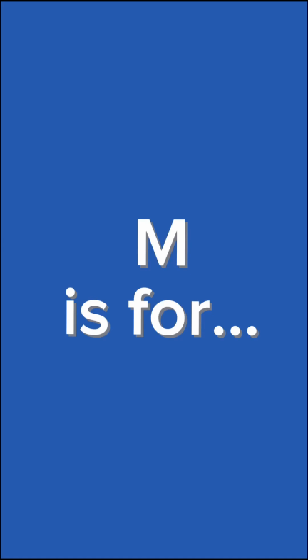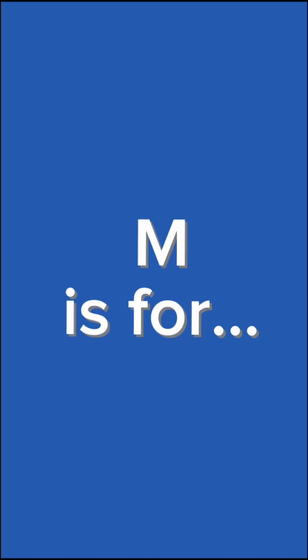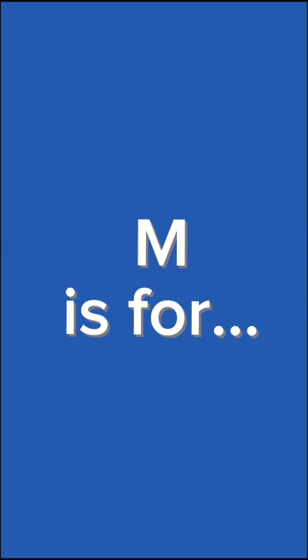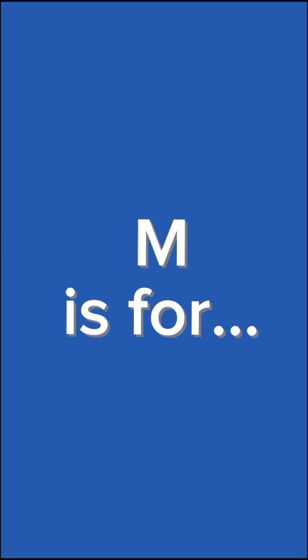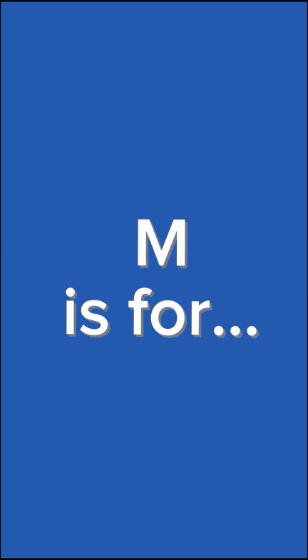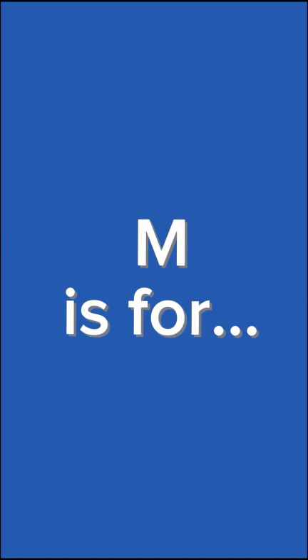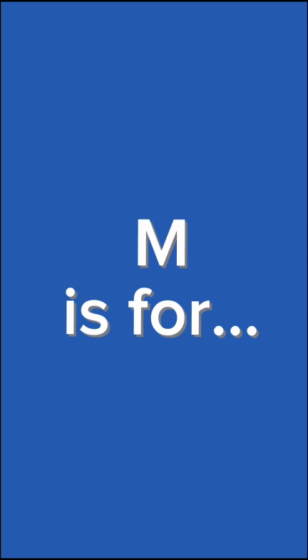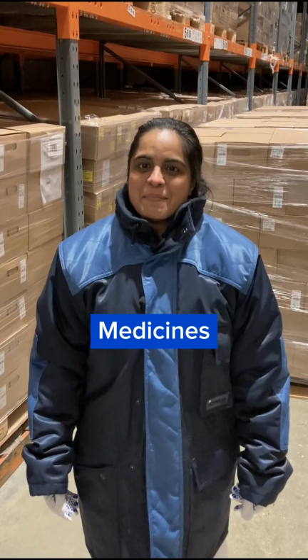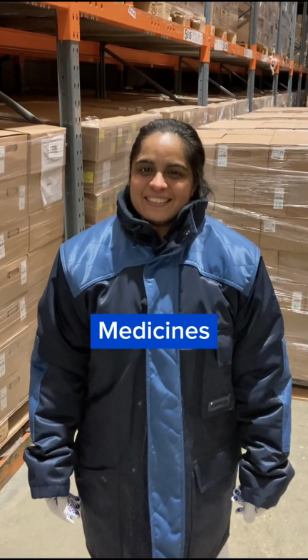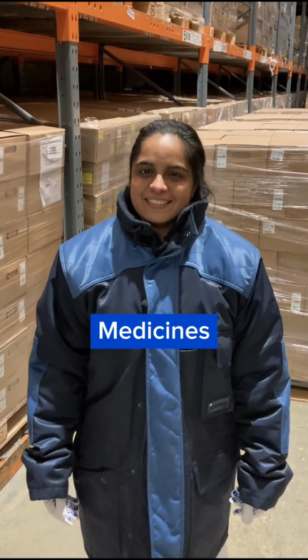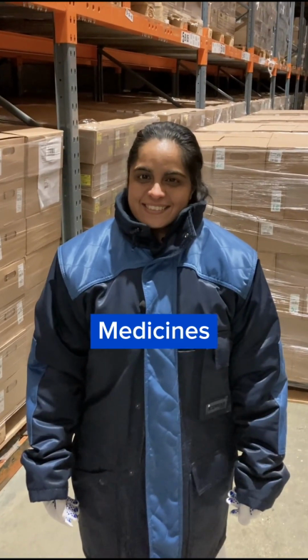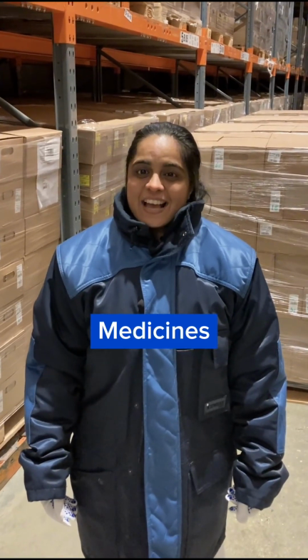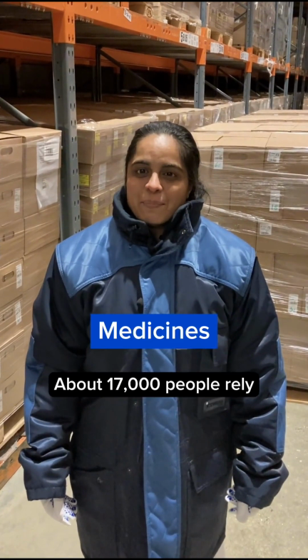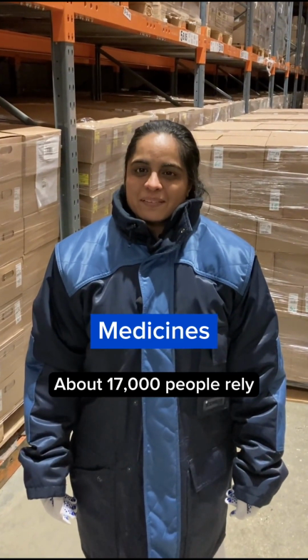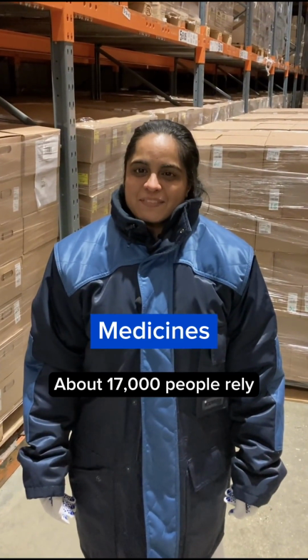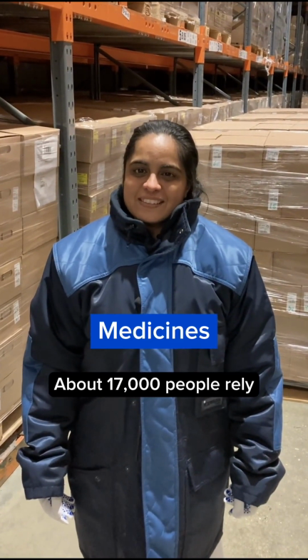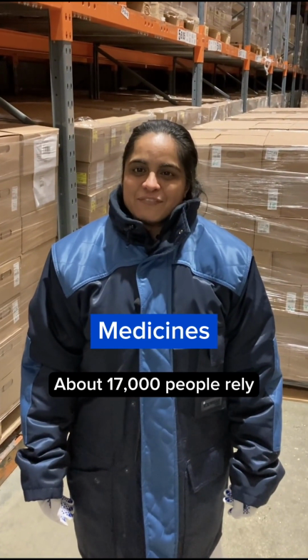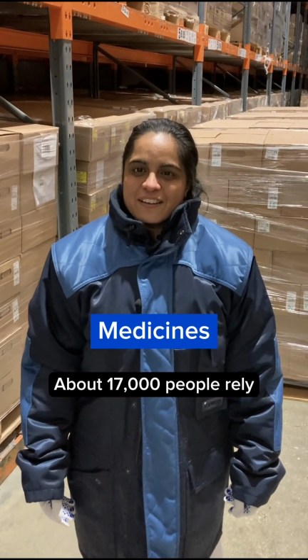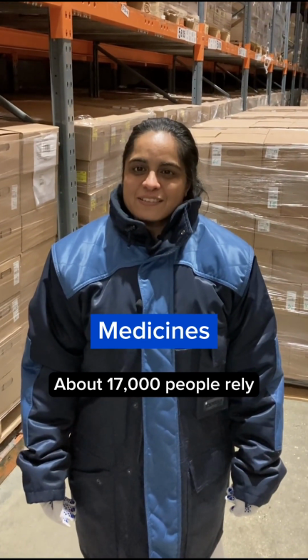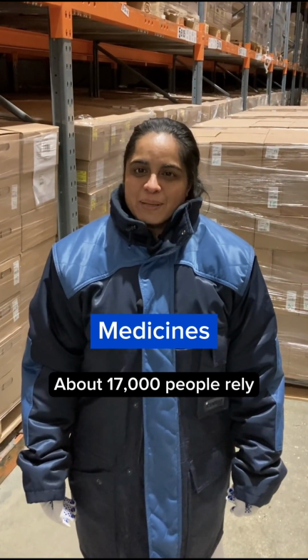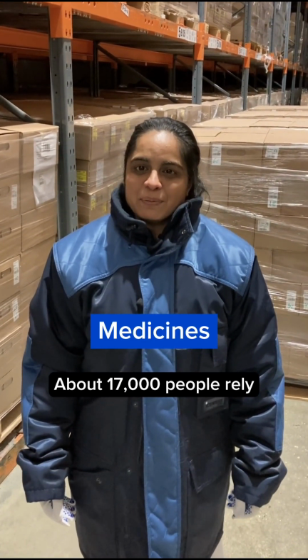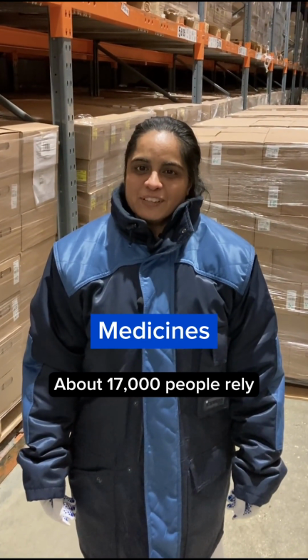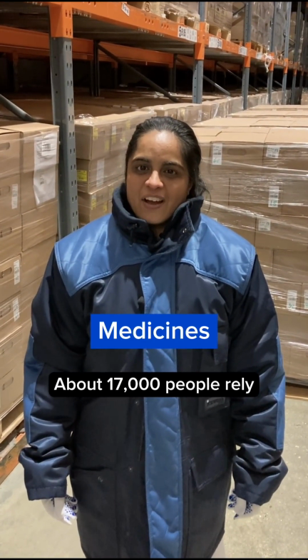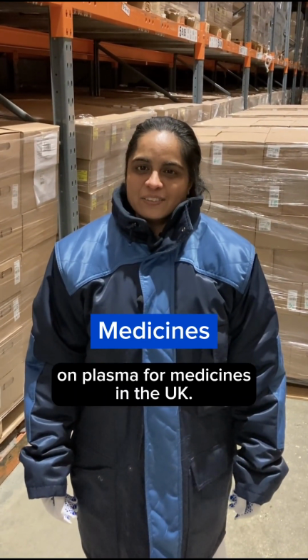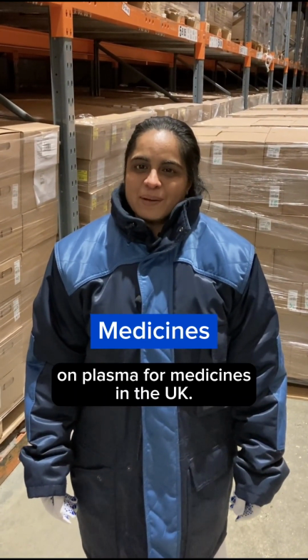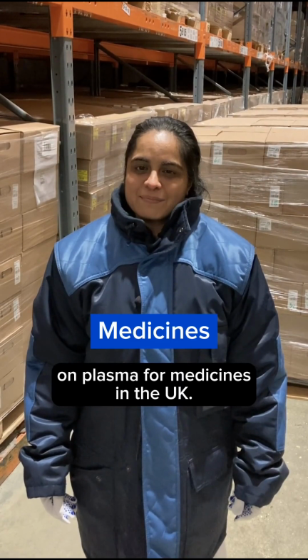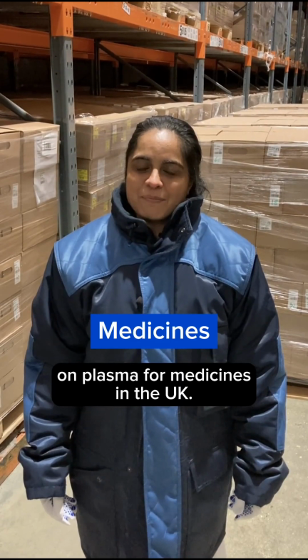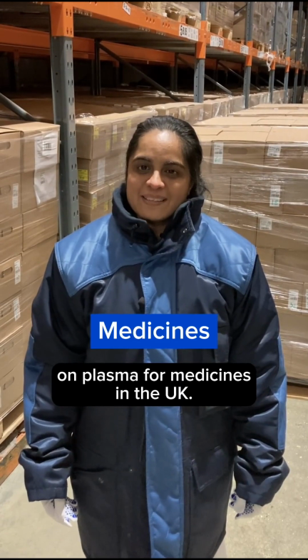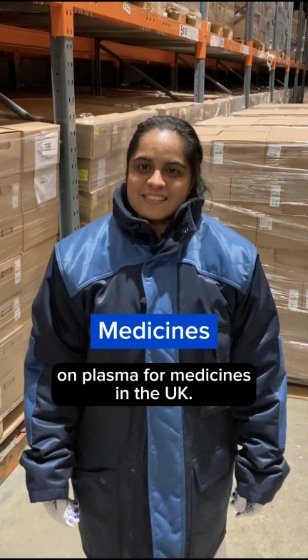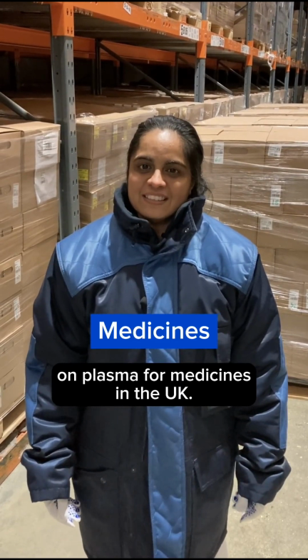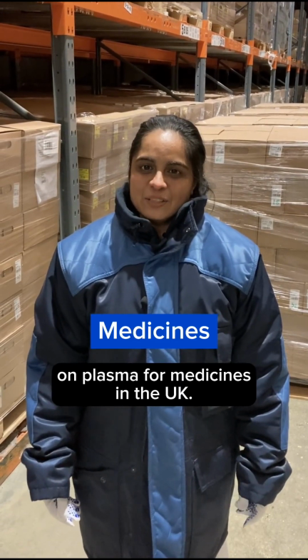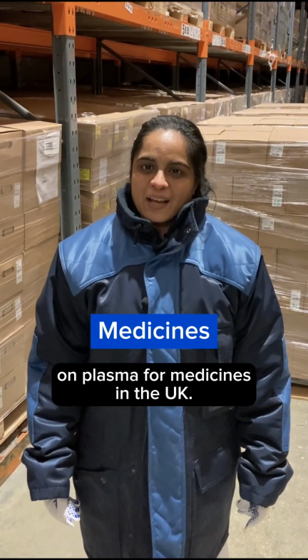M is for medicines. About 17,000 people rely on plasma for medicines in the UK.